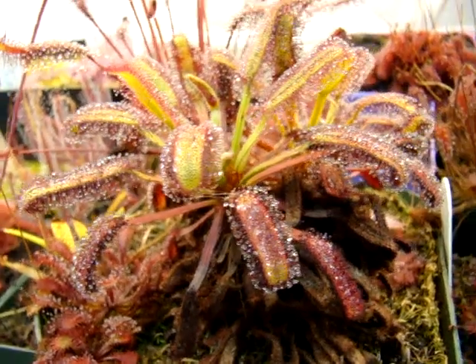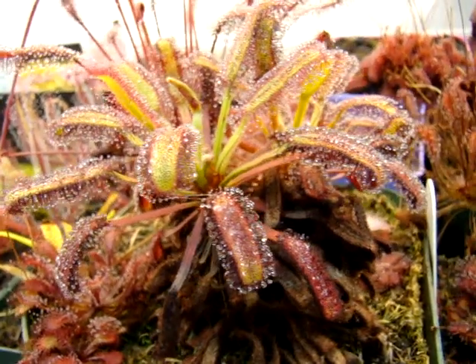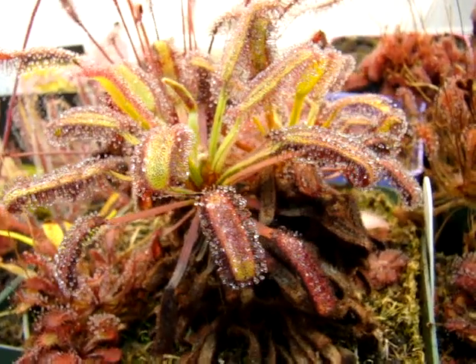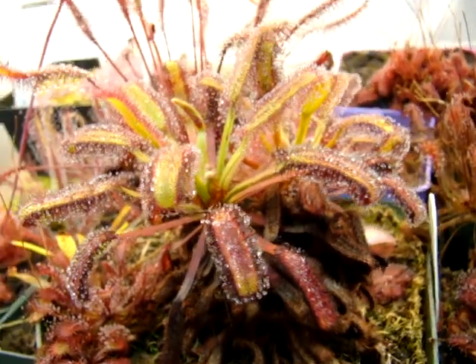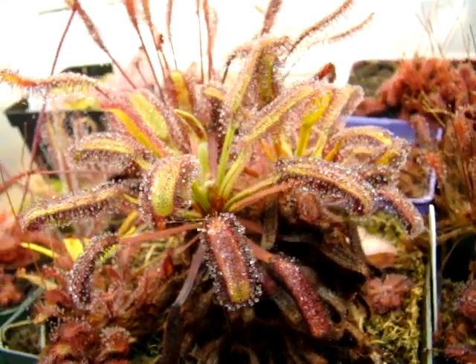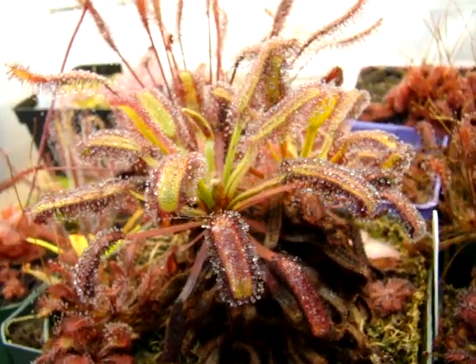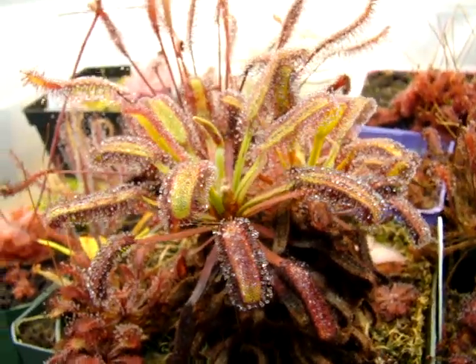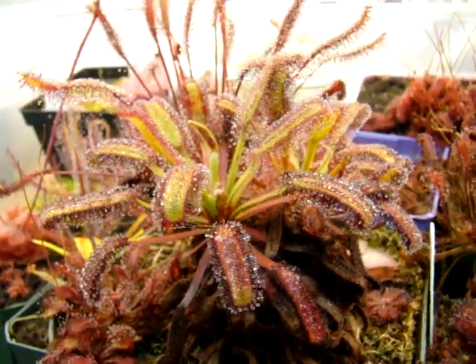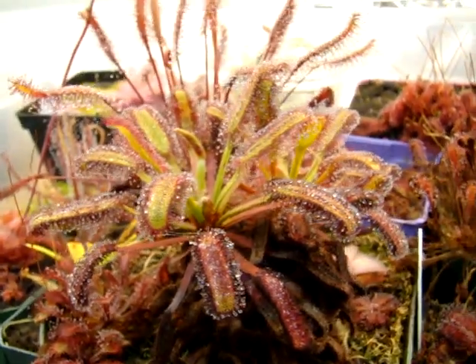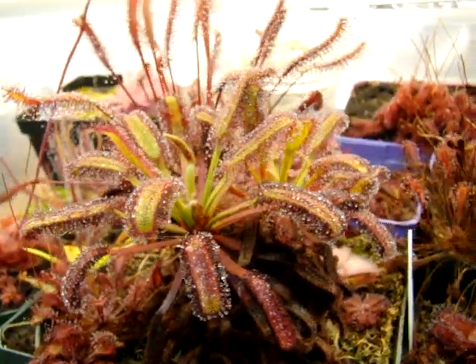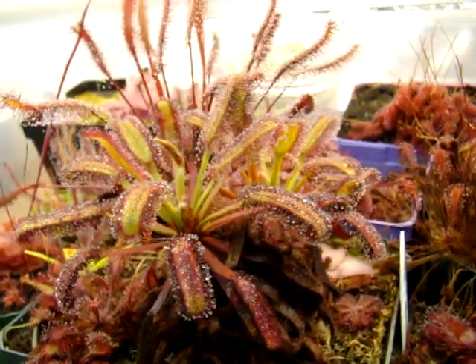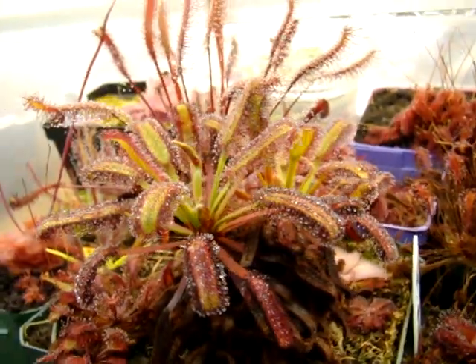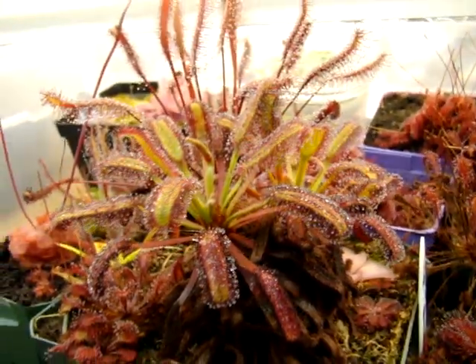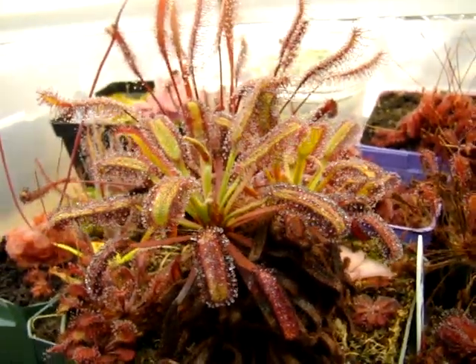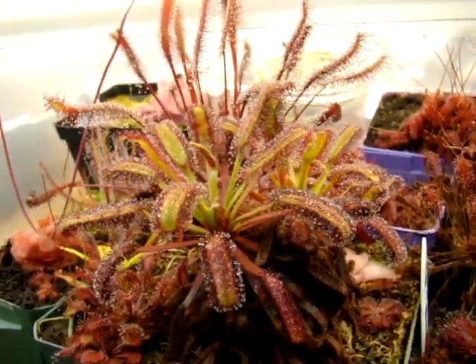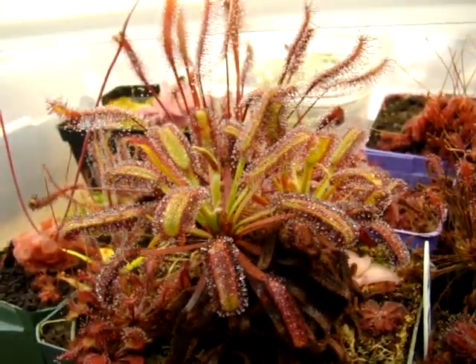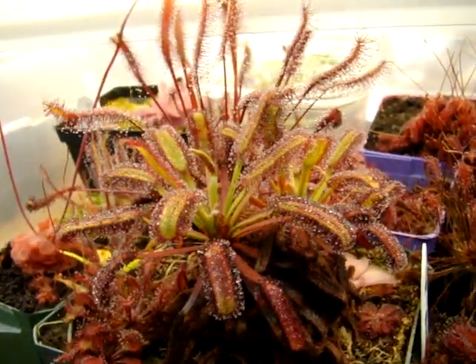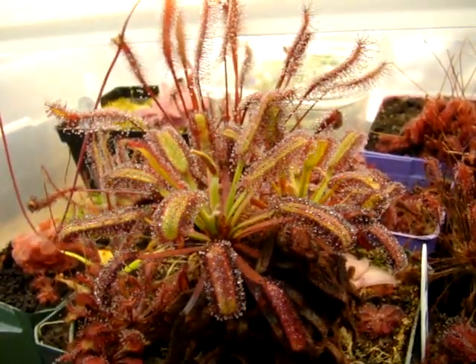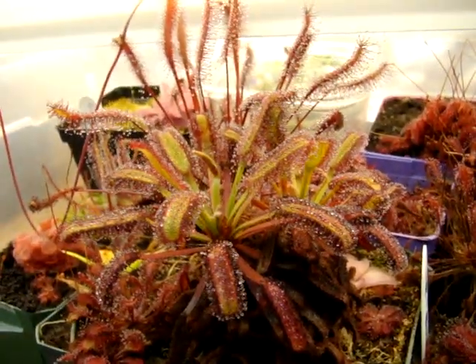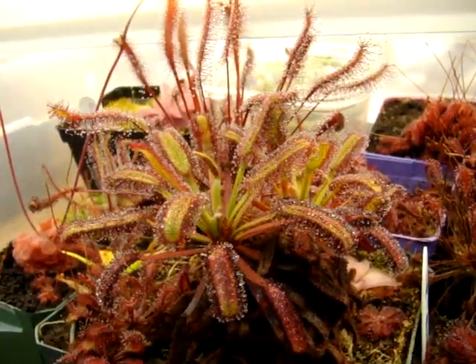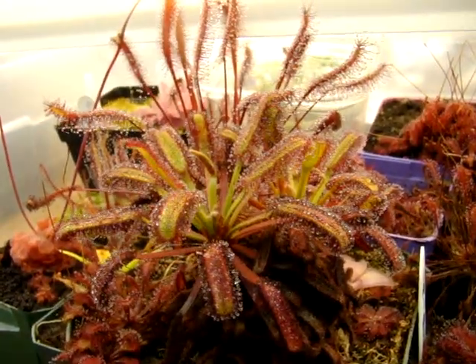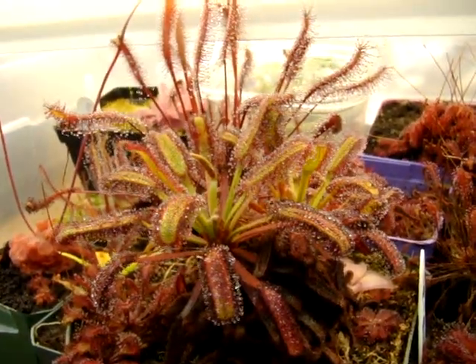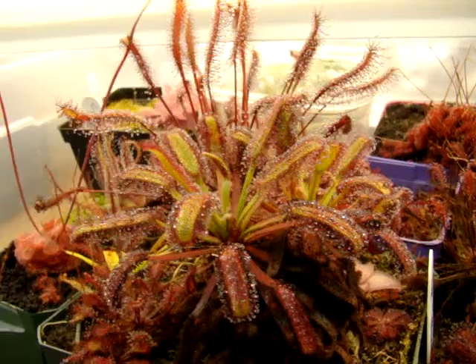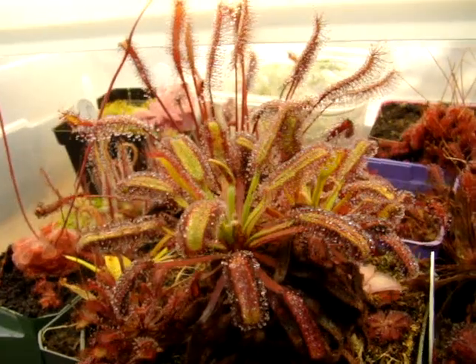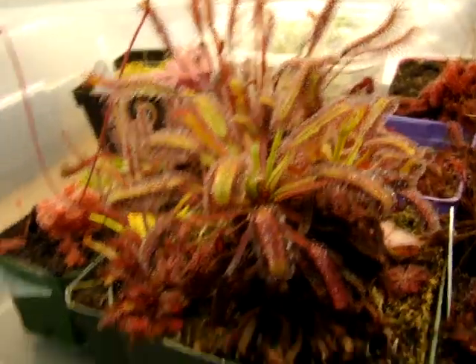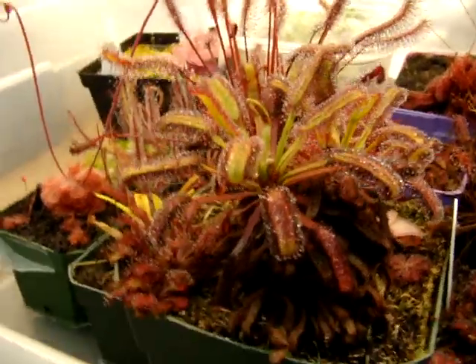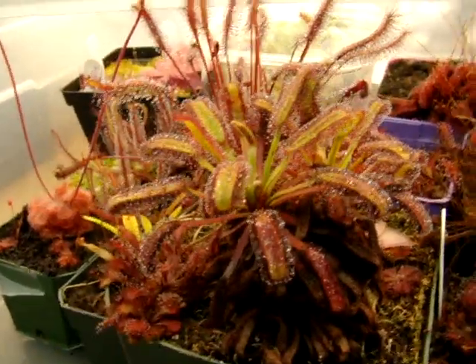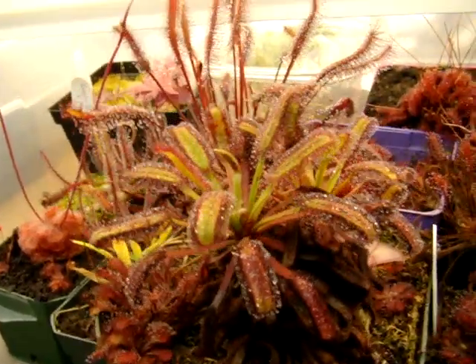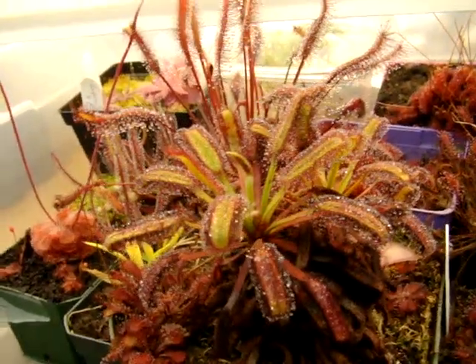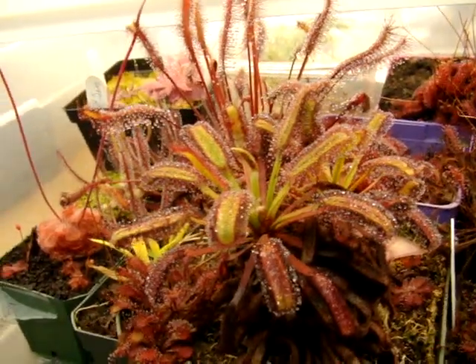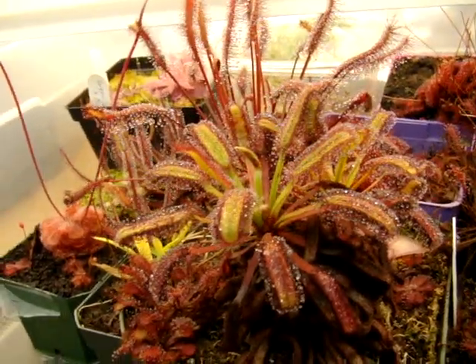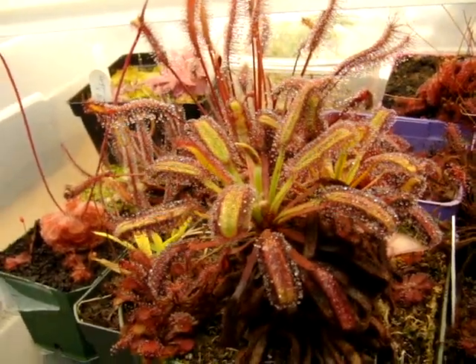It's kind of odd — it's never flowered for me. It might be because I've kept it under a constant 15-hour photoperiod.